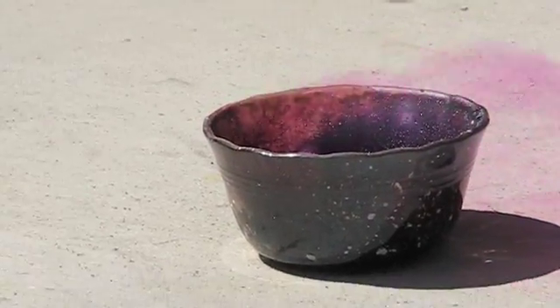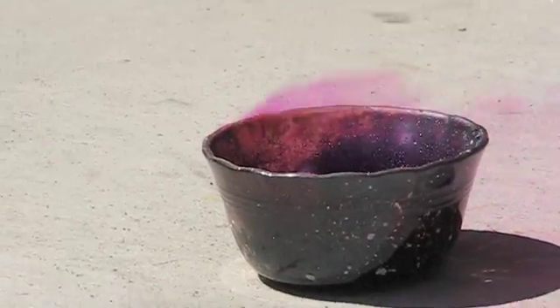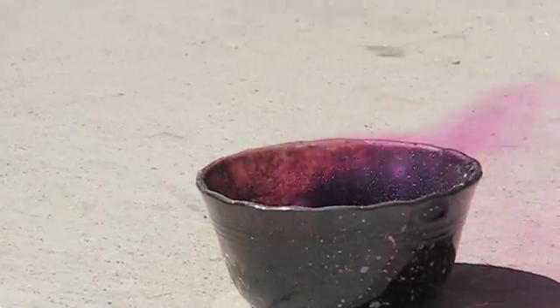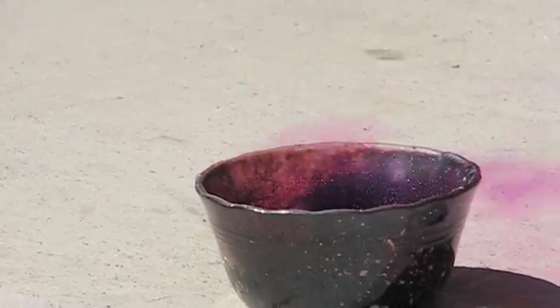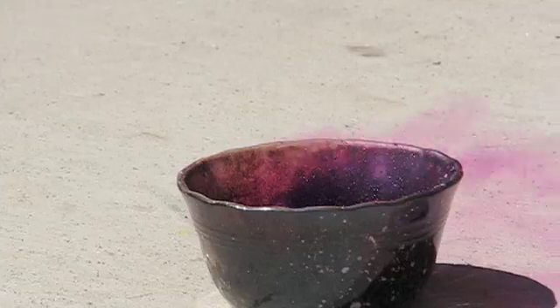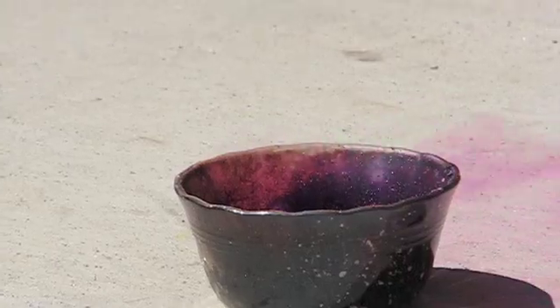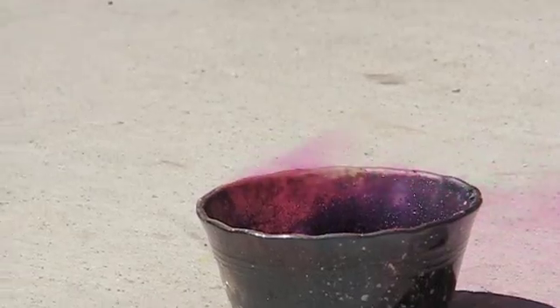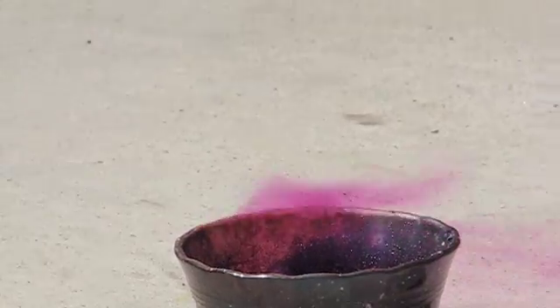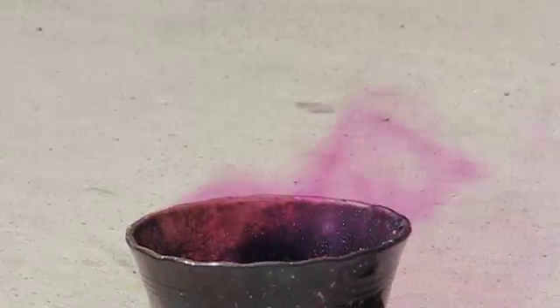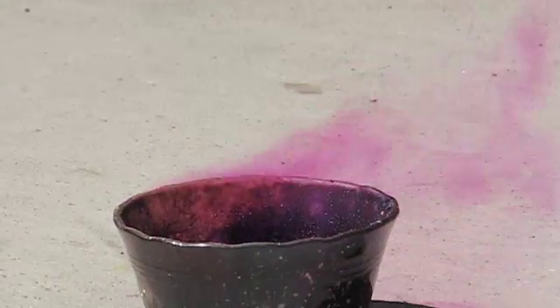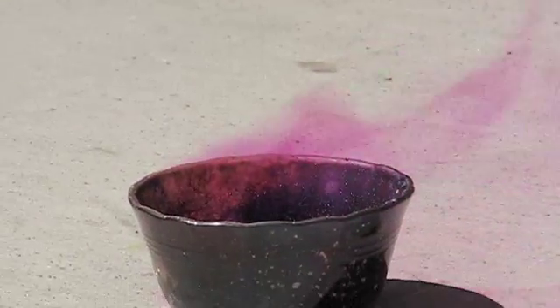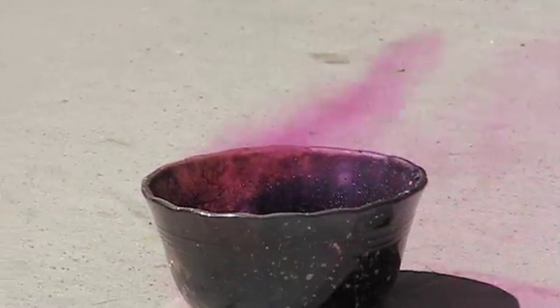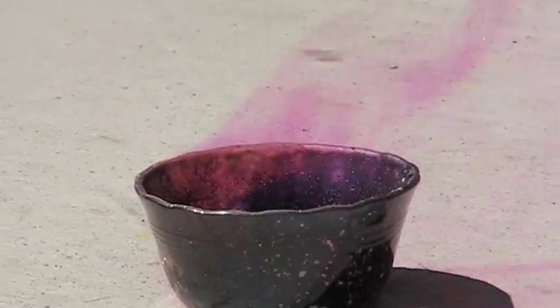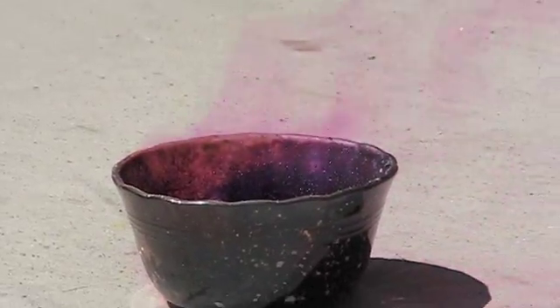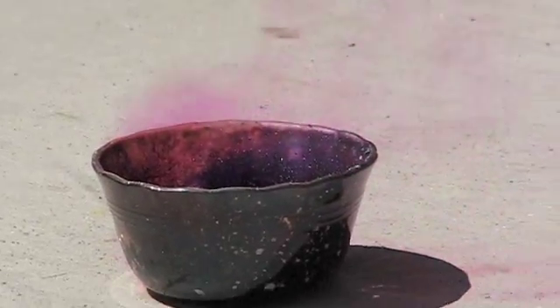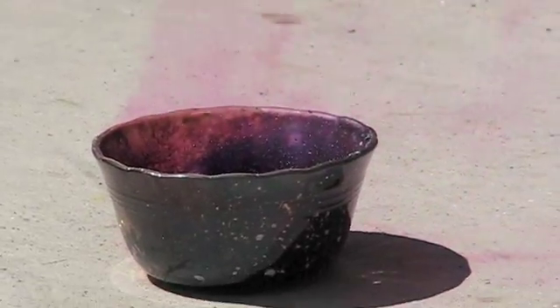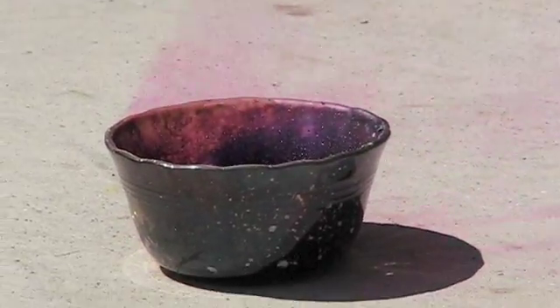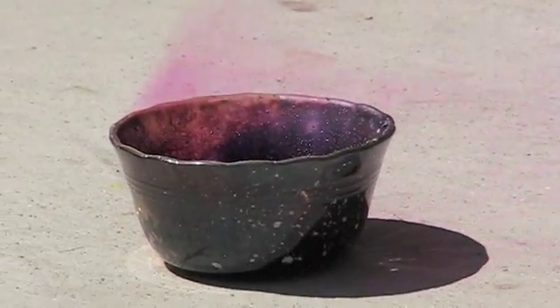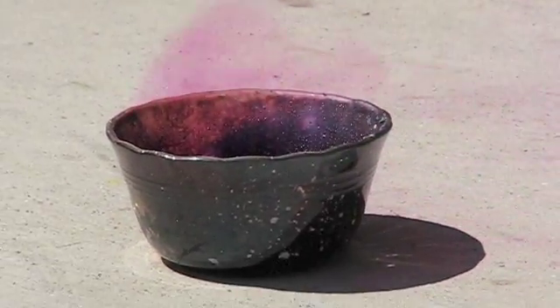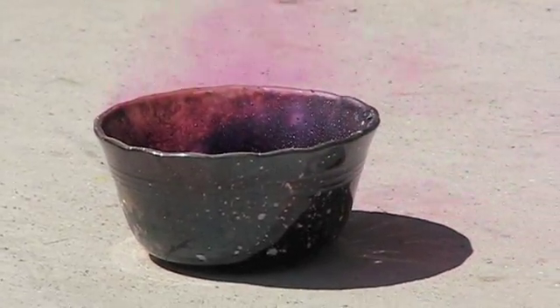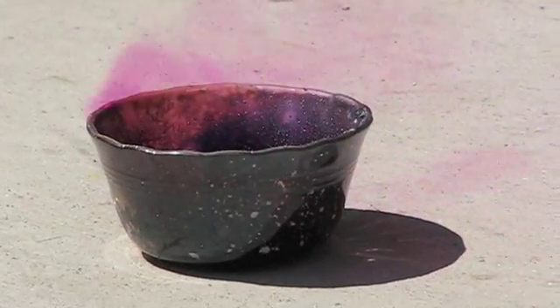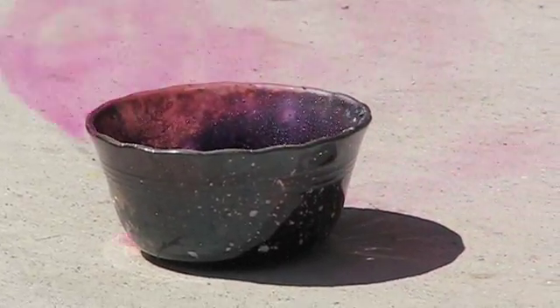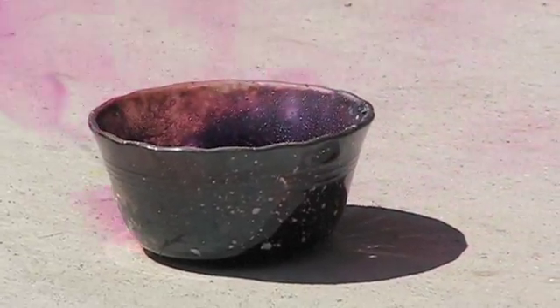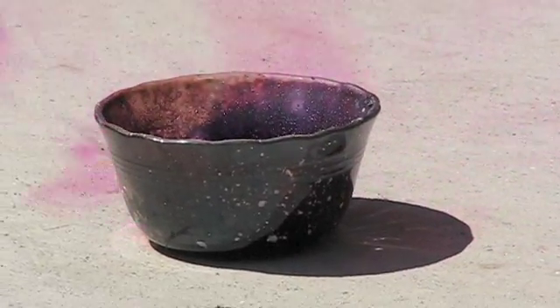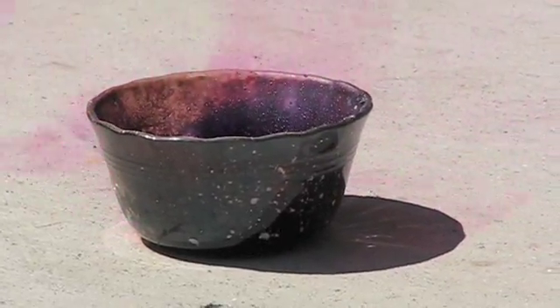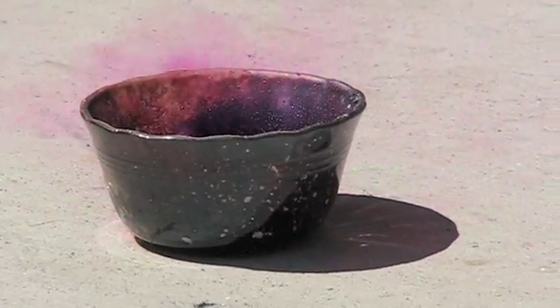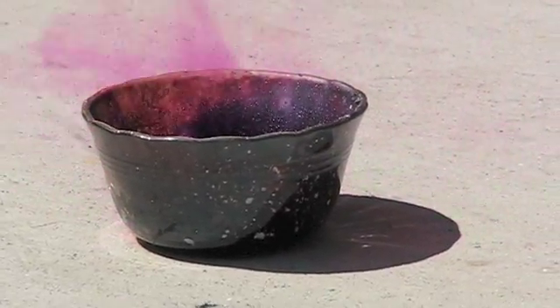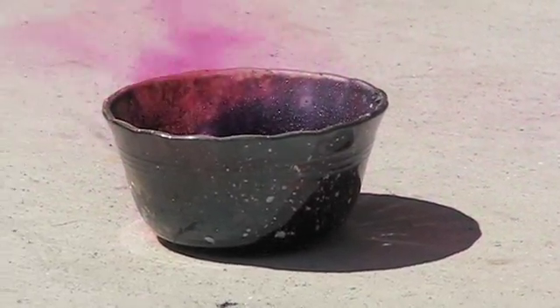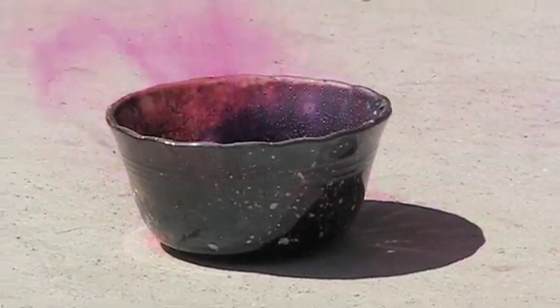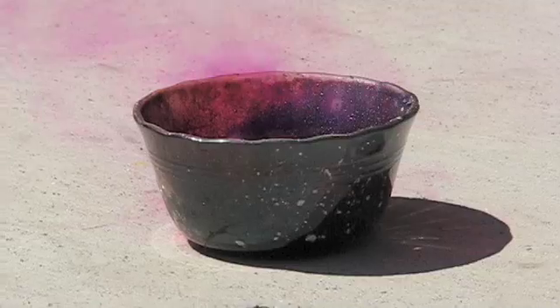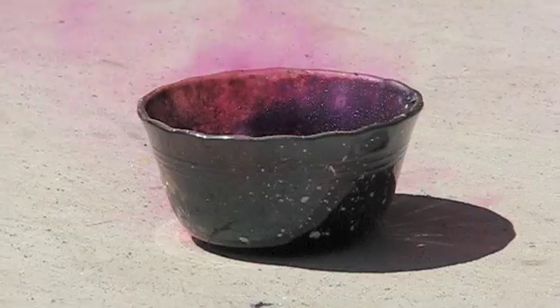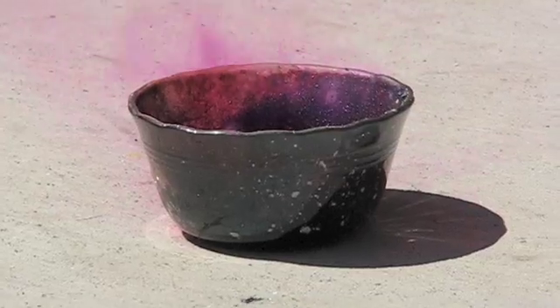The heat from the reaction has cracked the Pyrex that I contained it in.